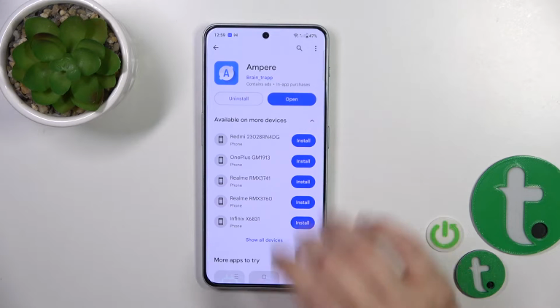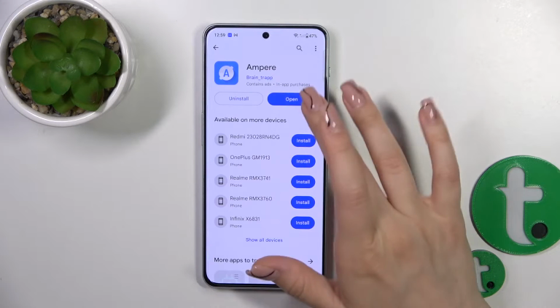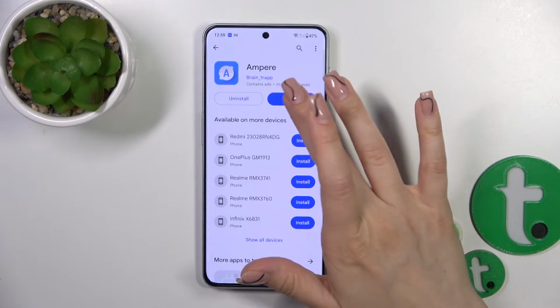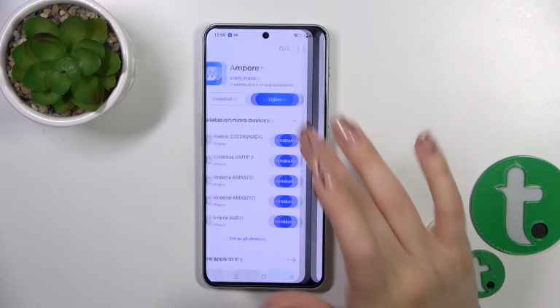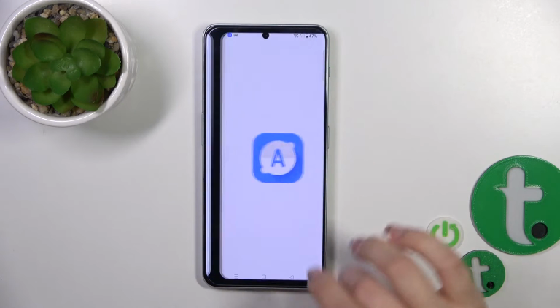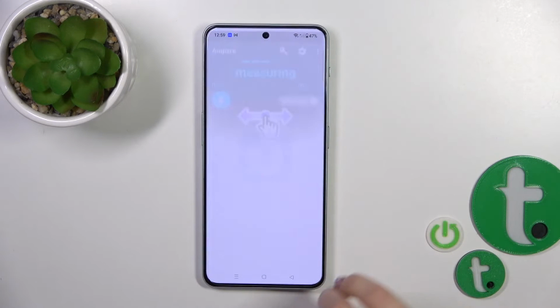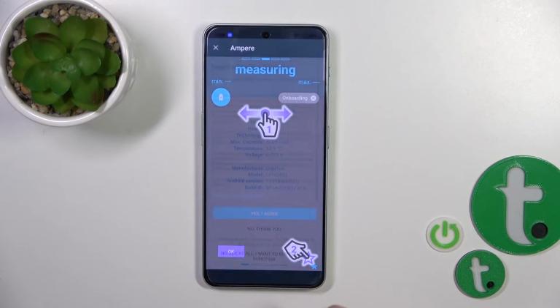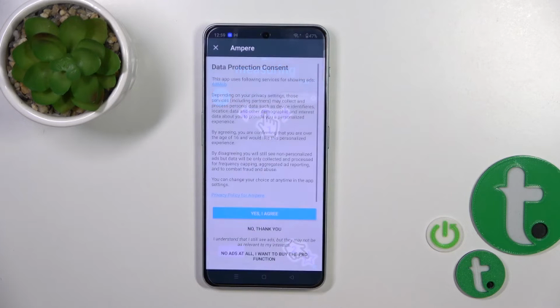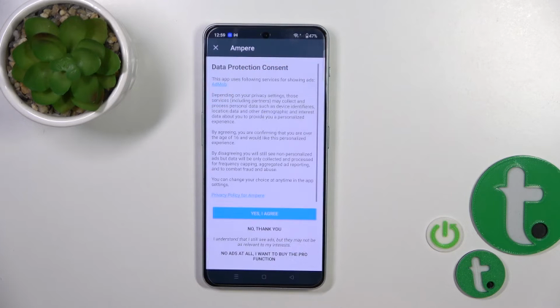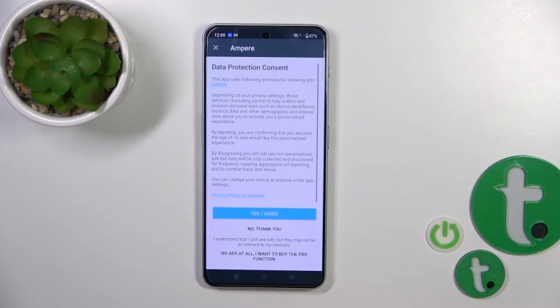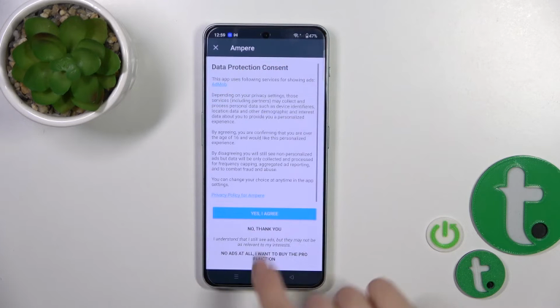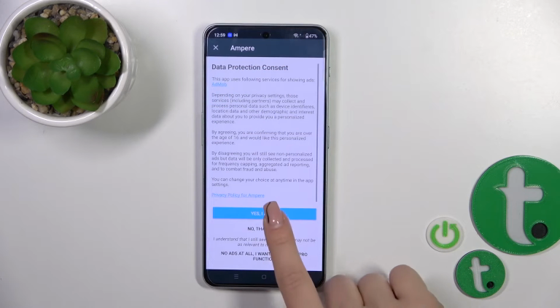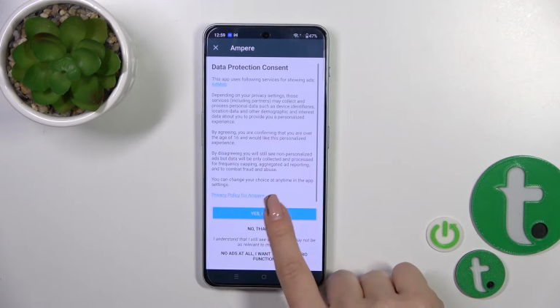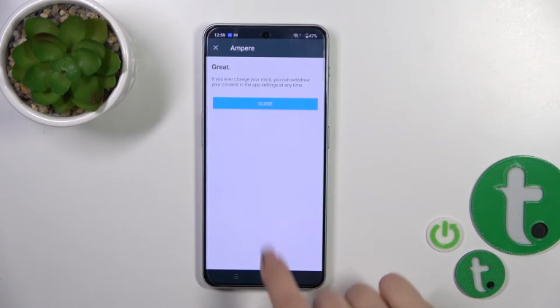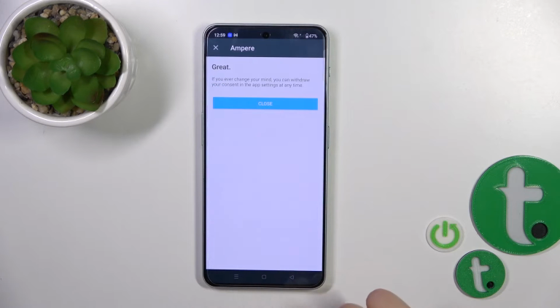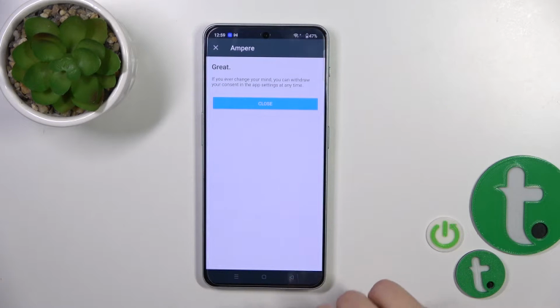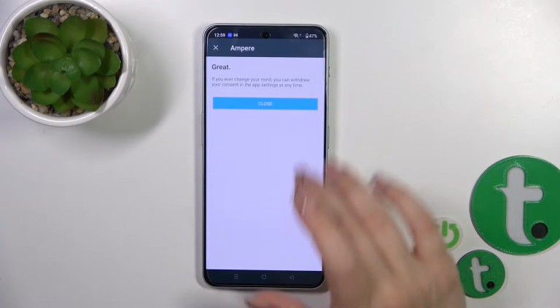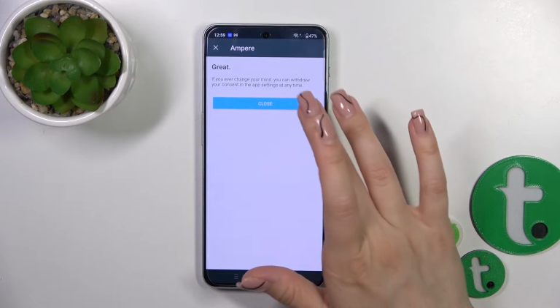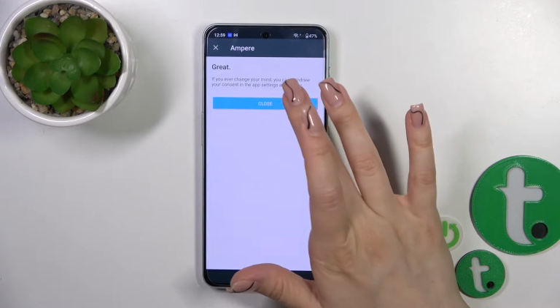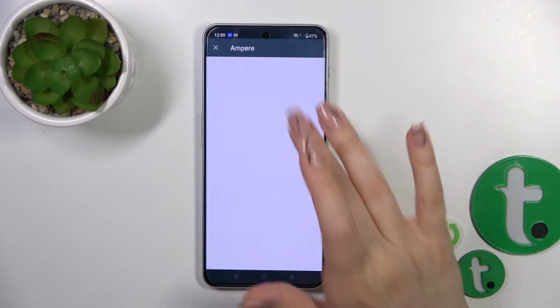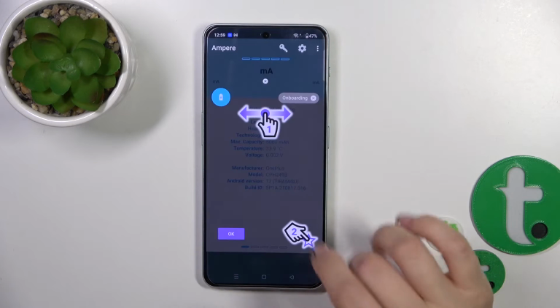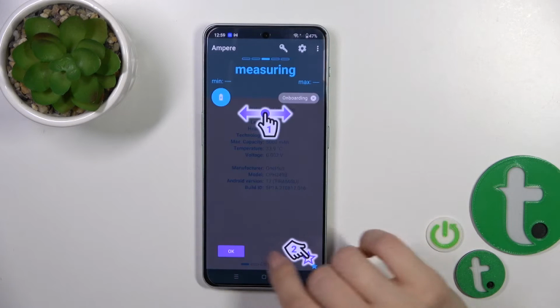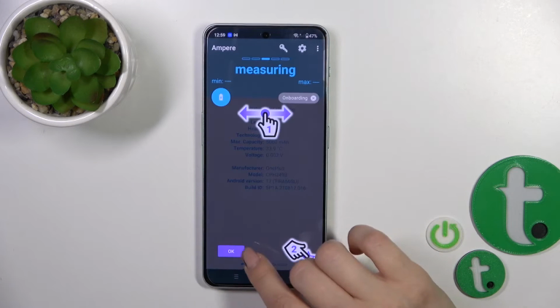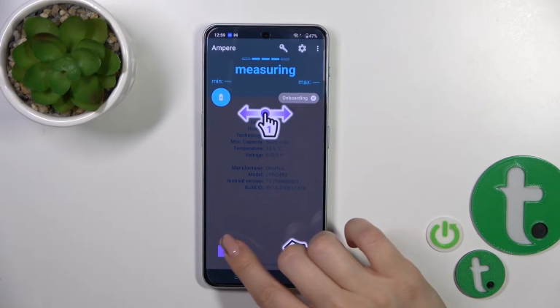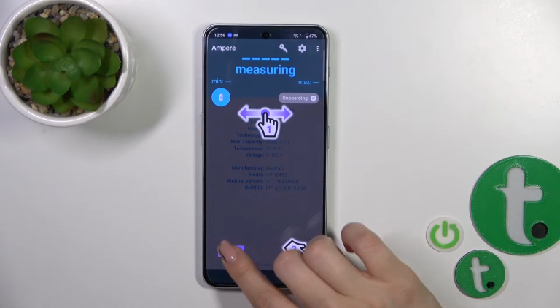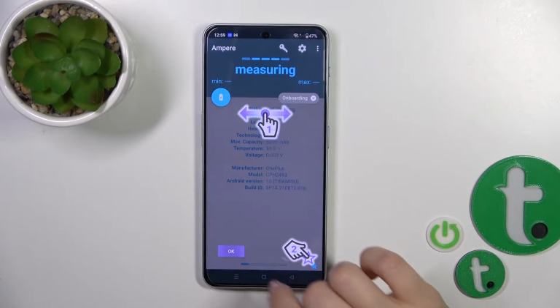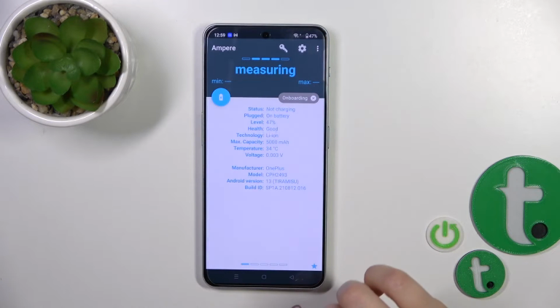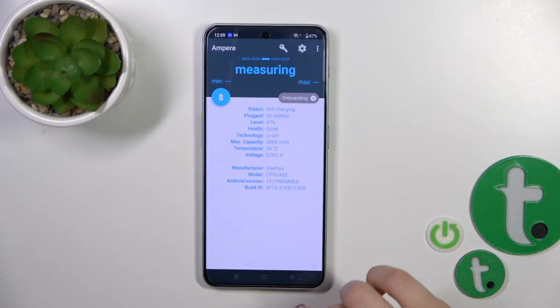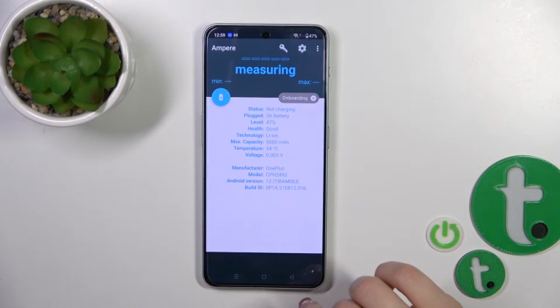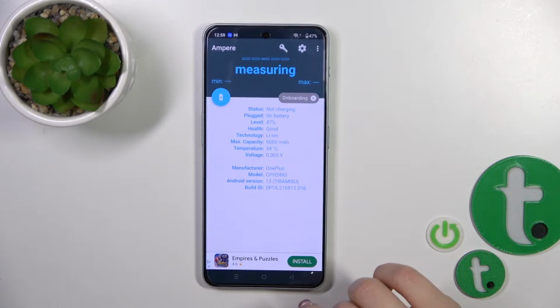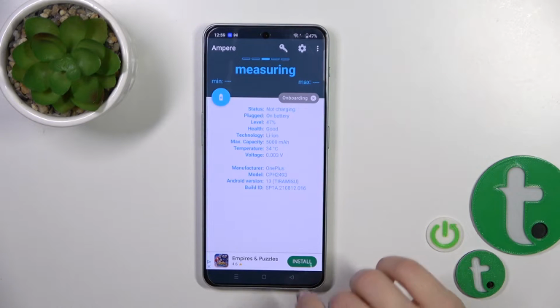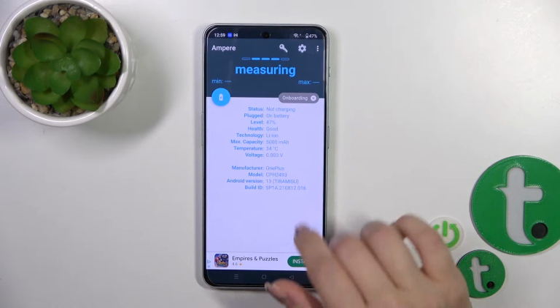After that you'll see the open button. Tap to open the app, accept the permissions dialog, and tap OK.